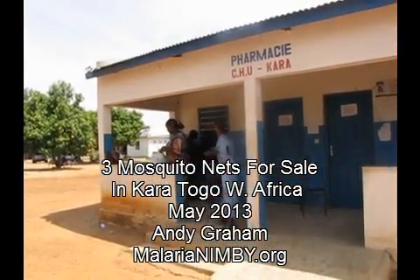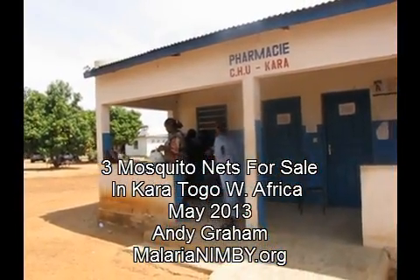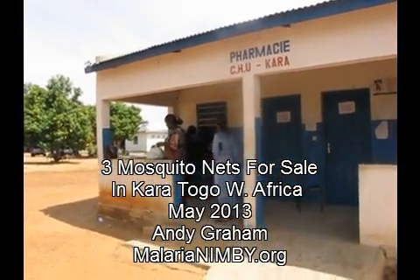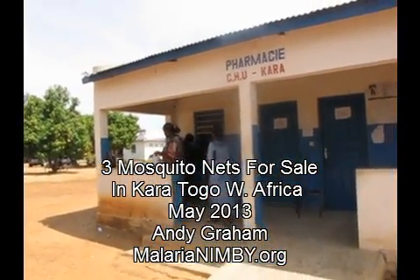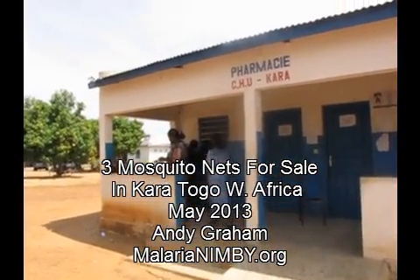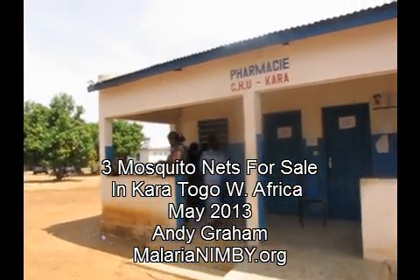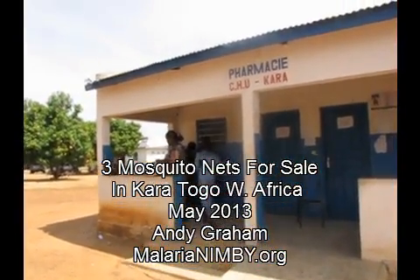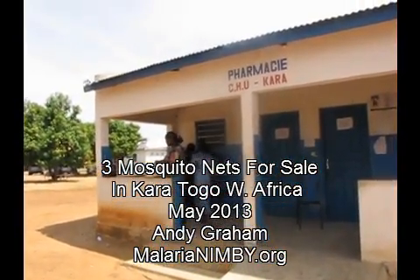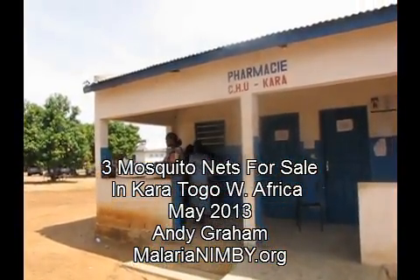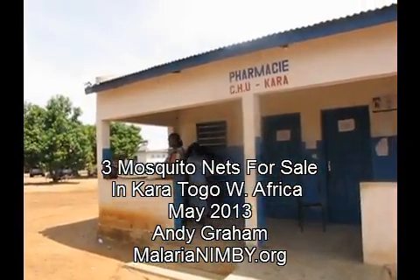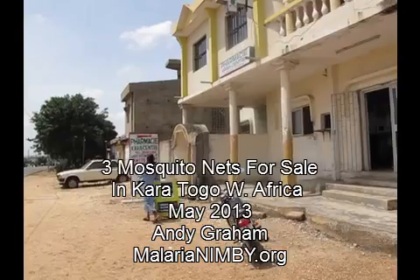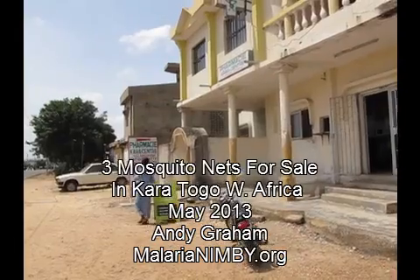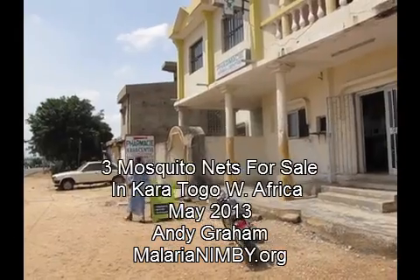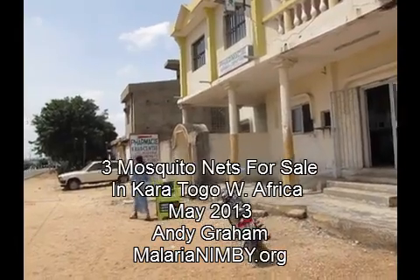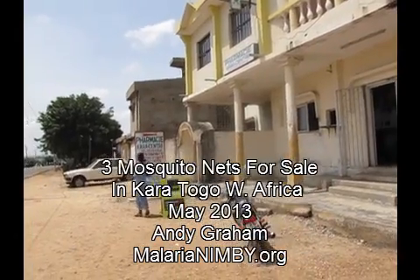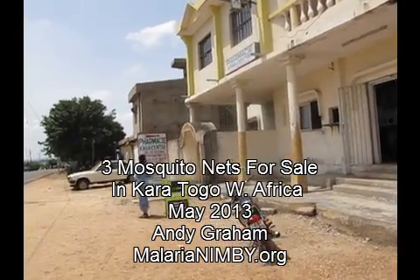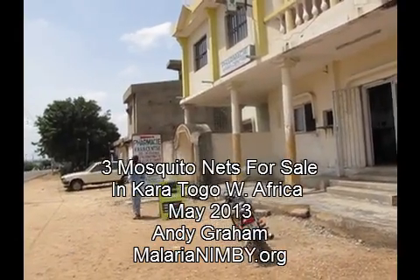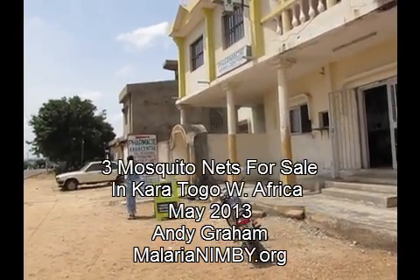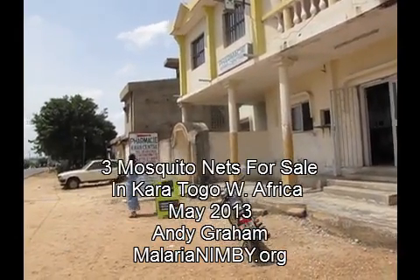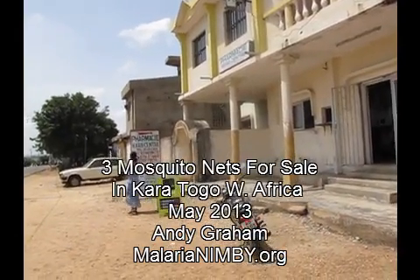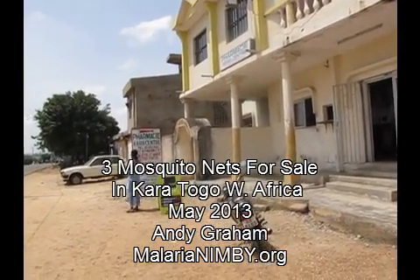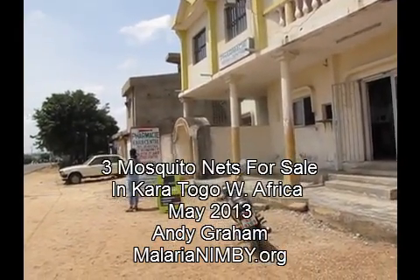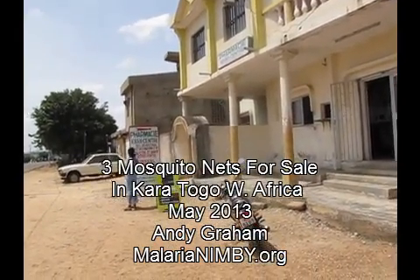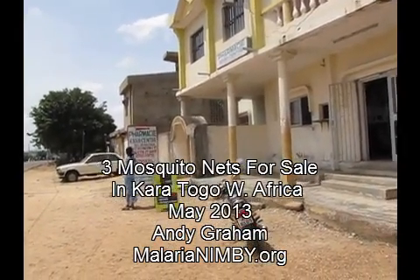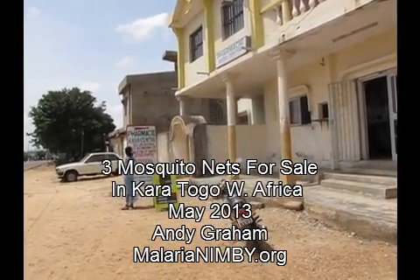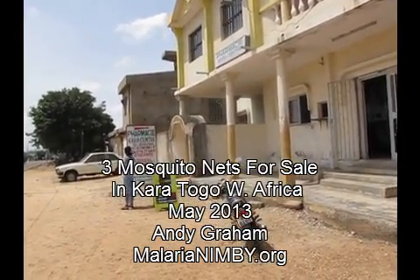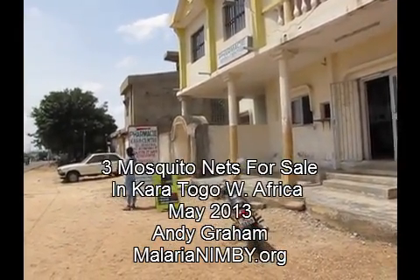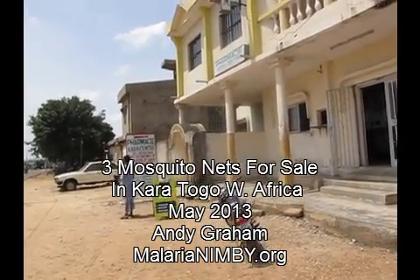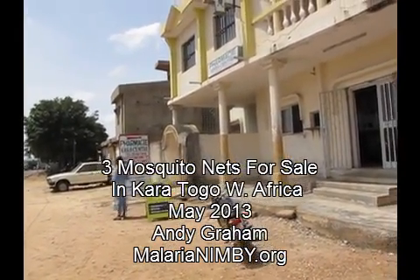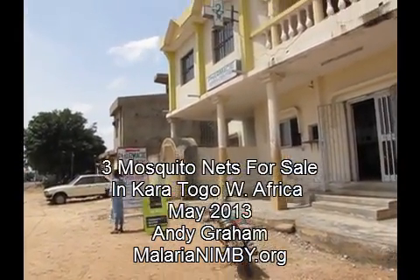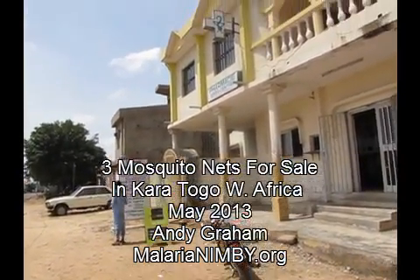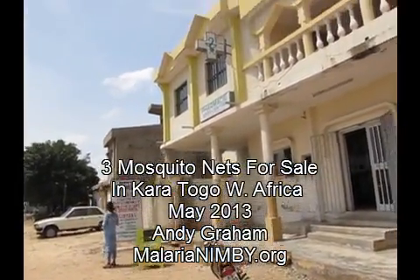No mosquito nets here. Okay, Pharmacy Caratogo. No mosquito nets.